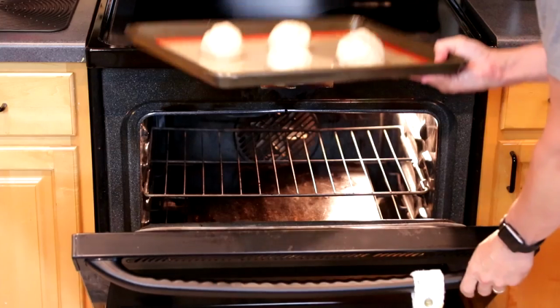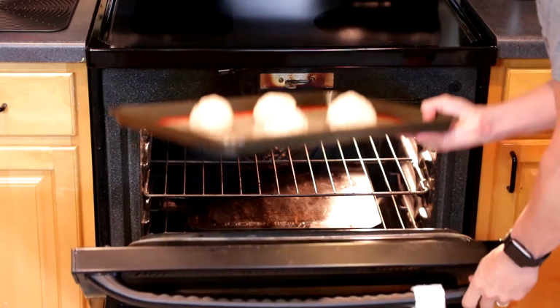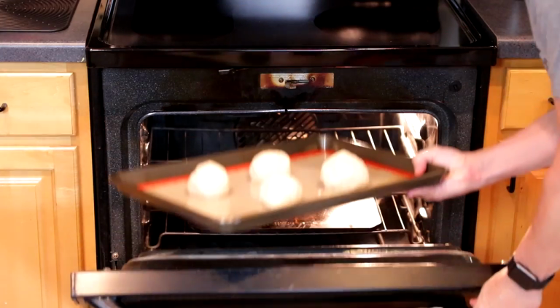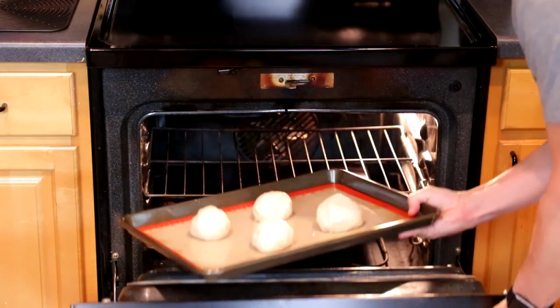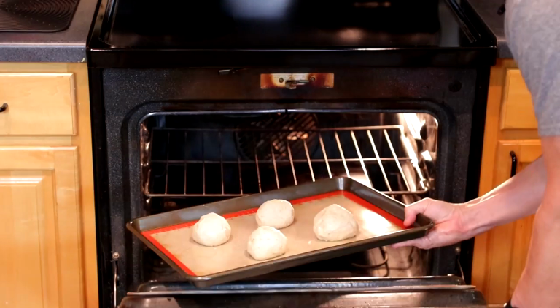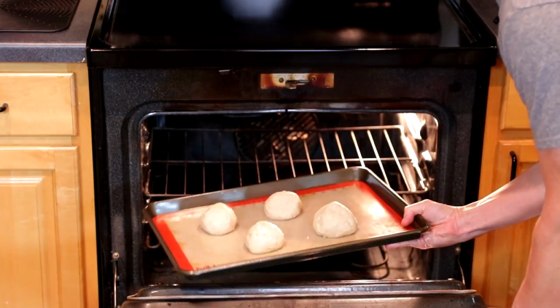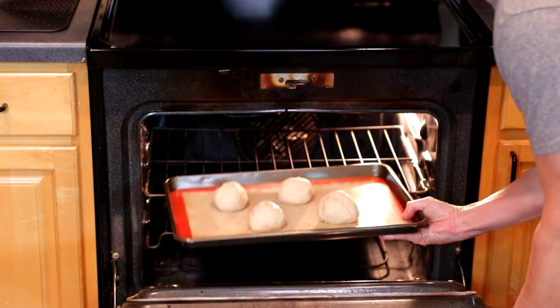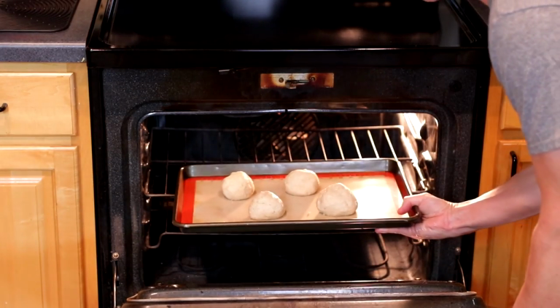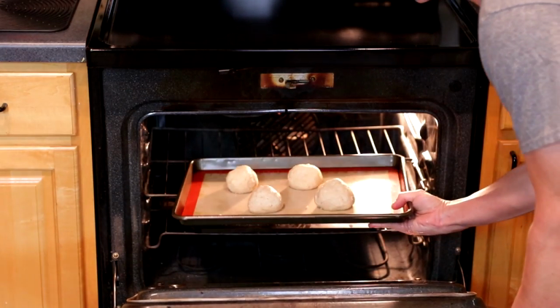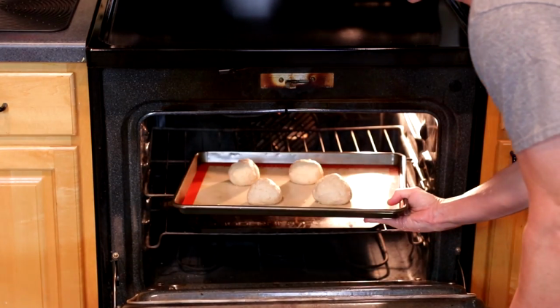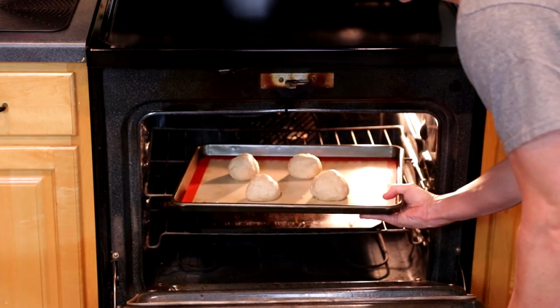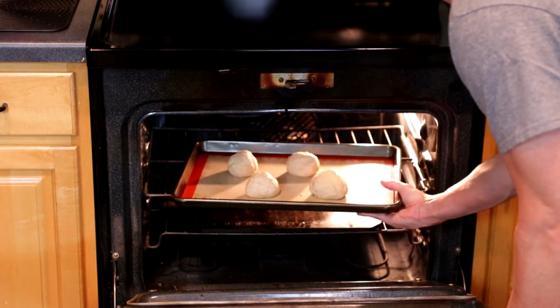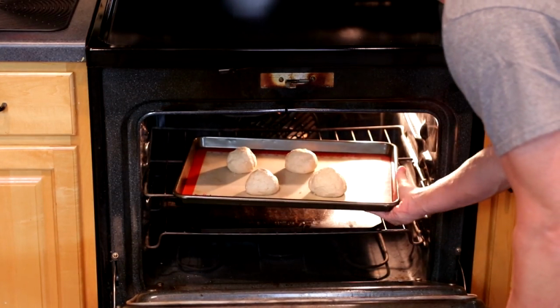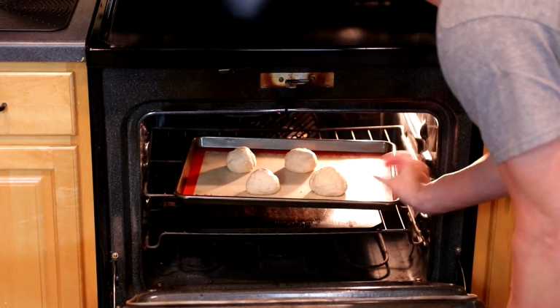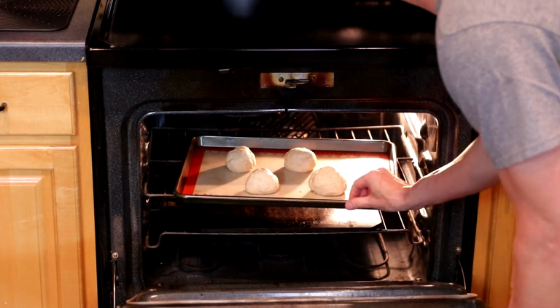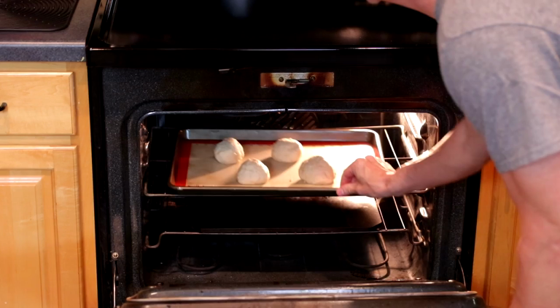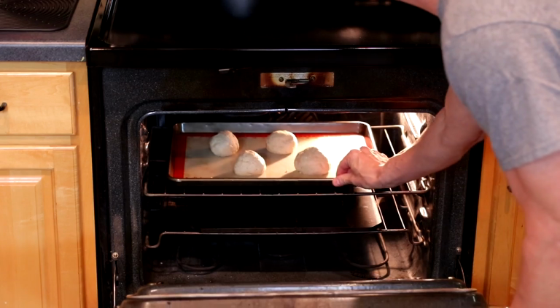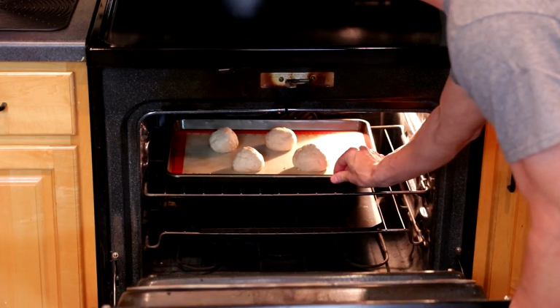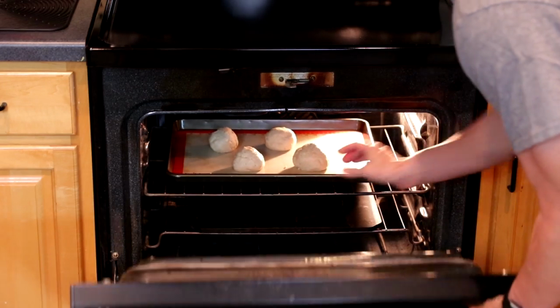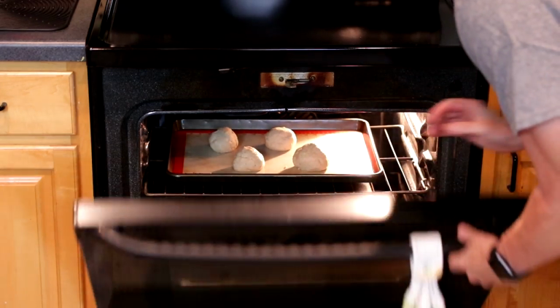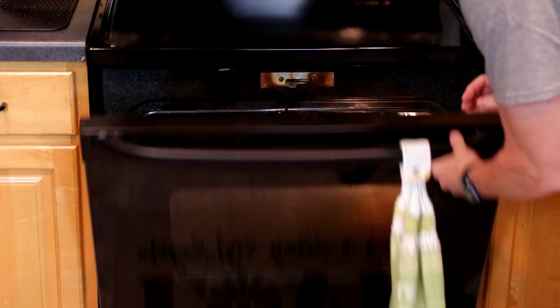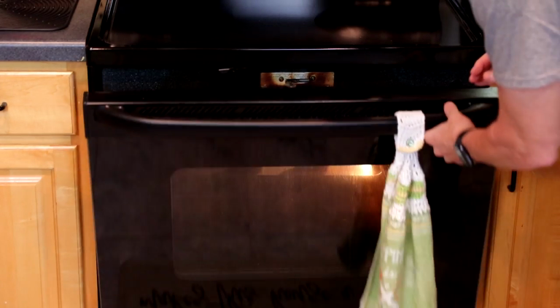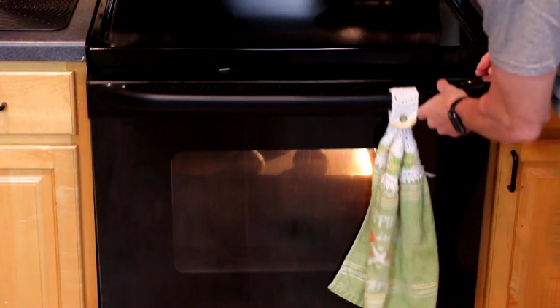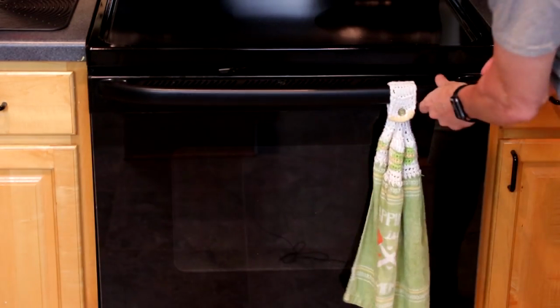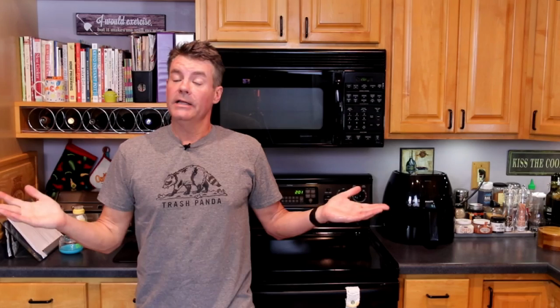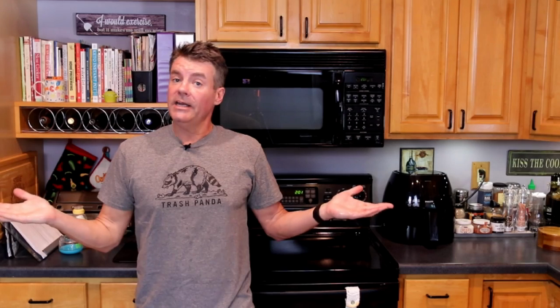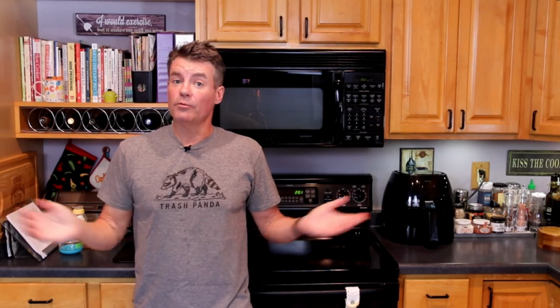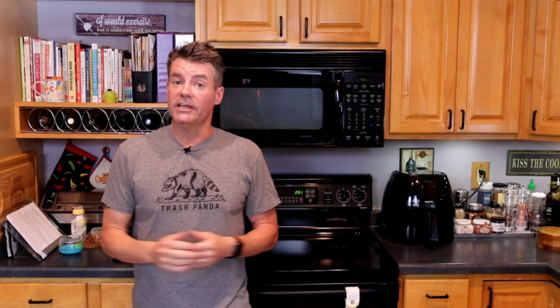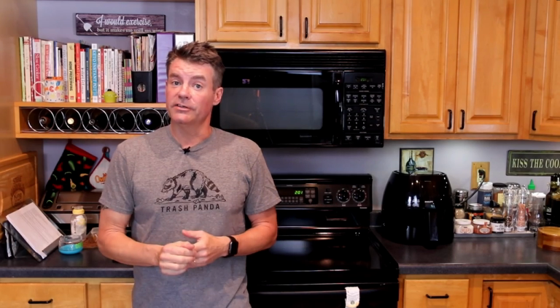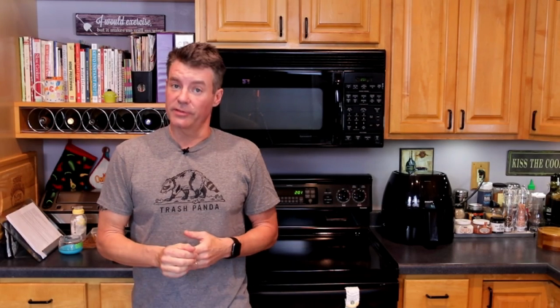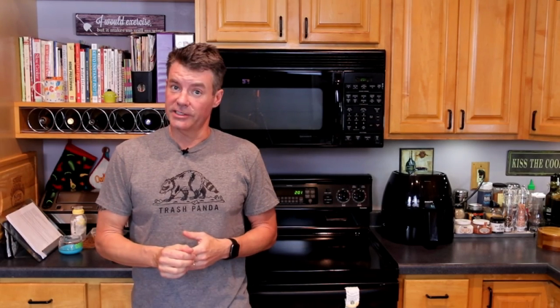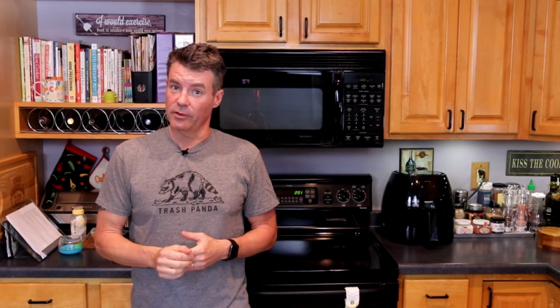Then we'll pop these into our warm oven and let them rise for the next hour.